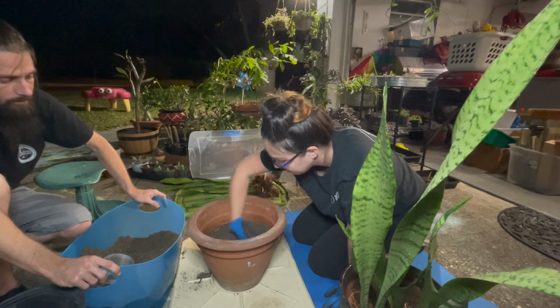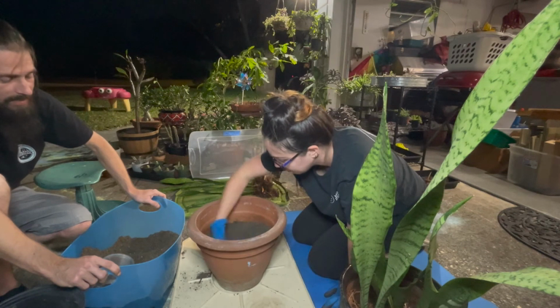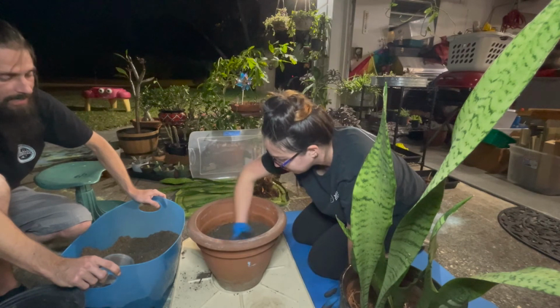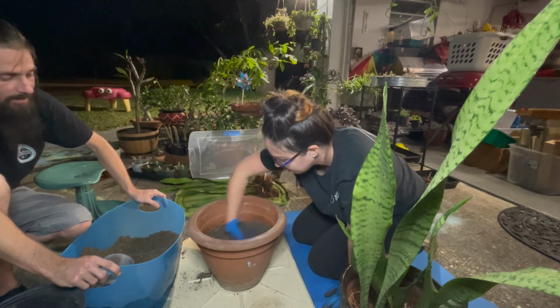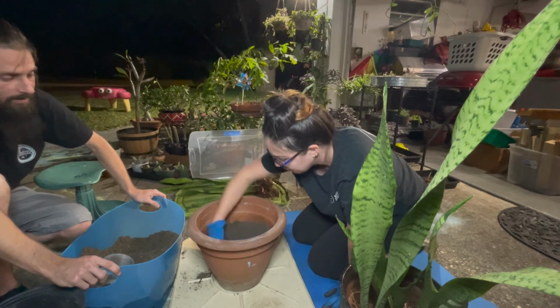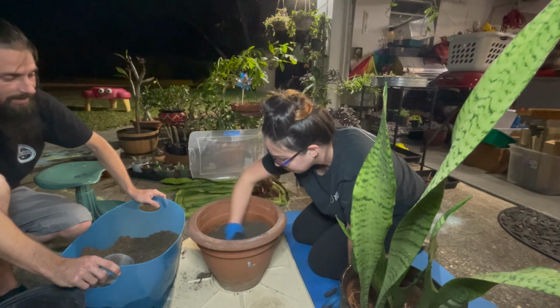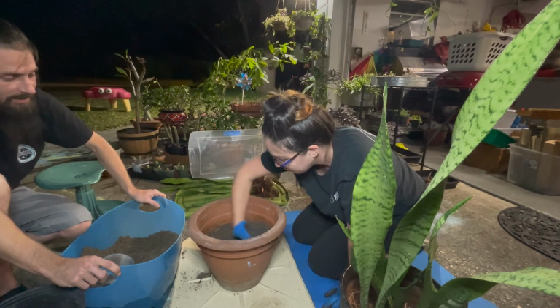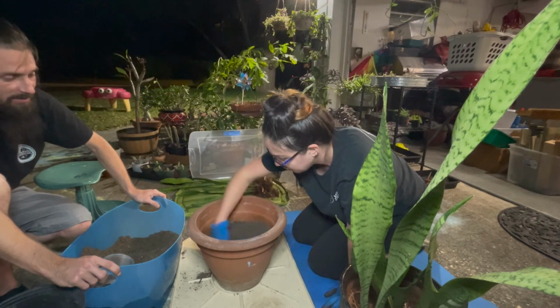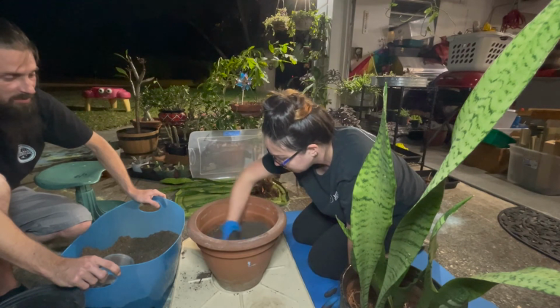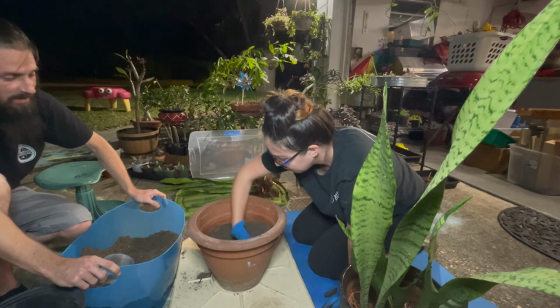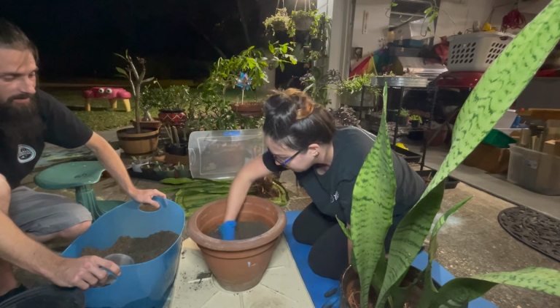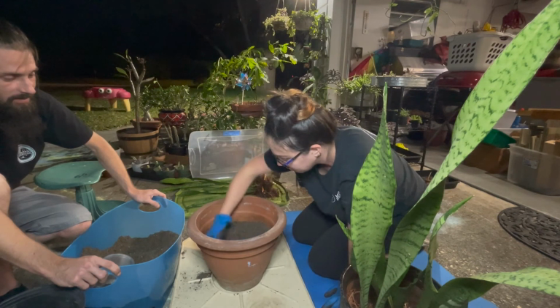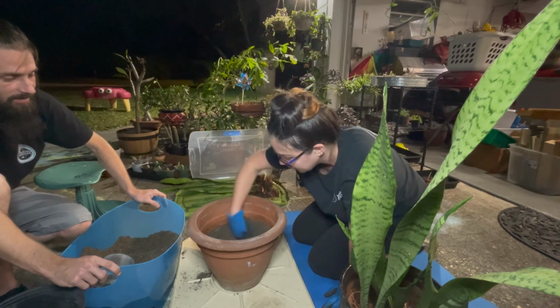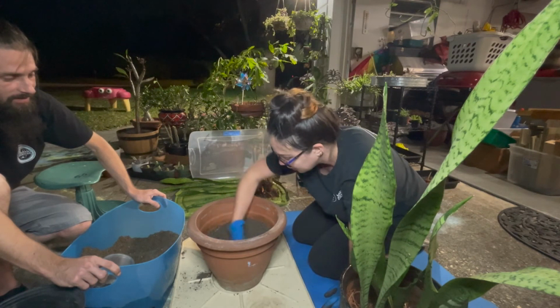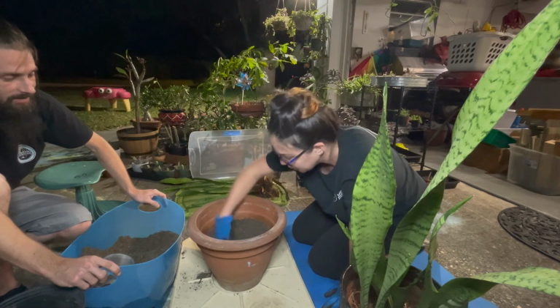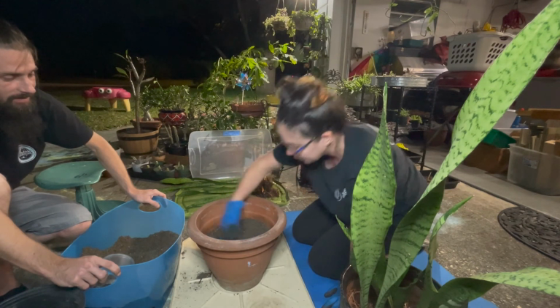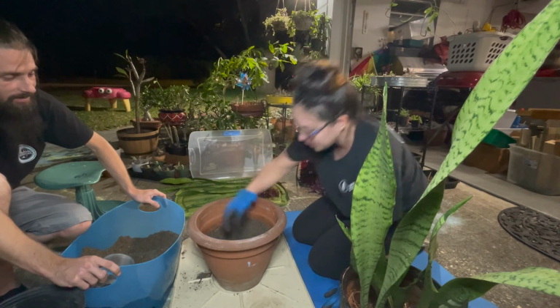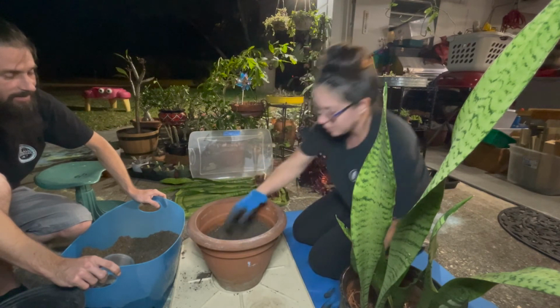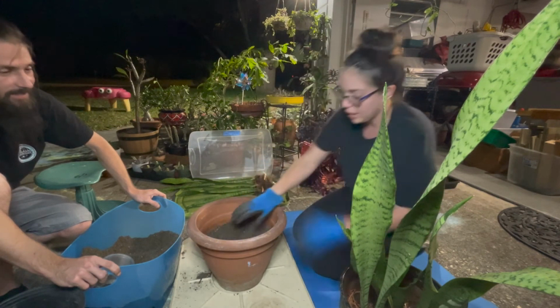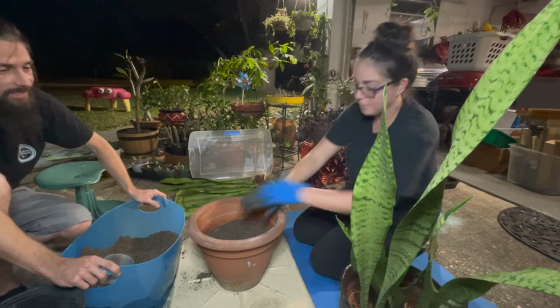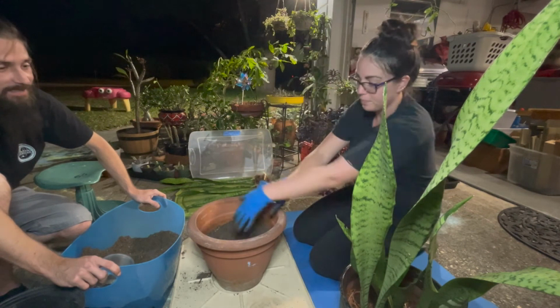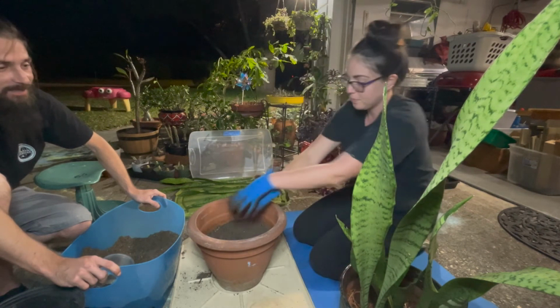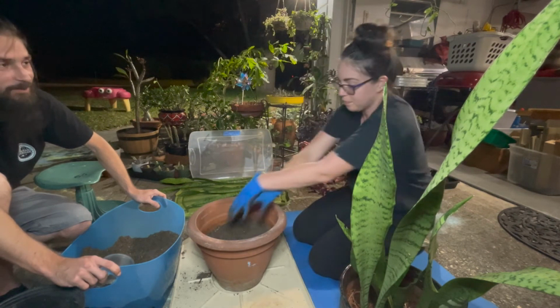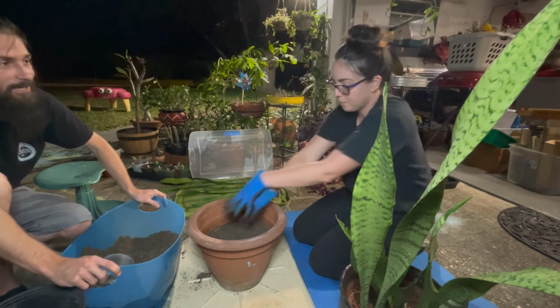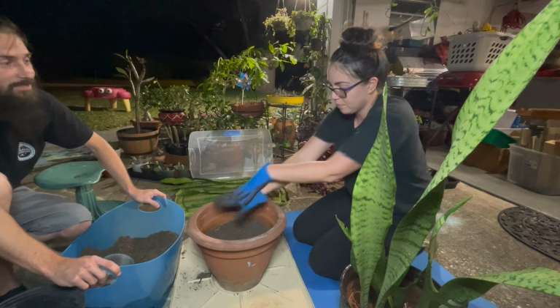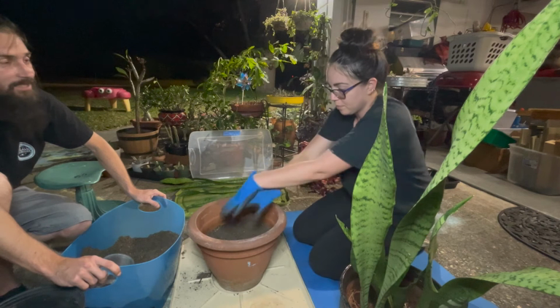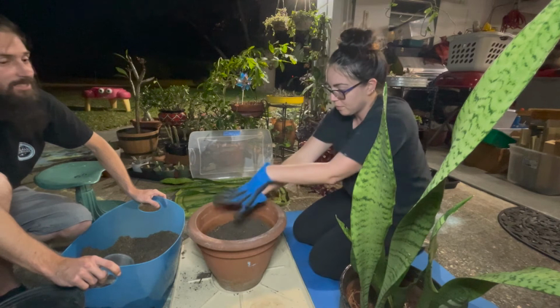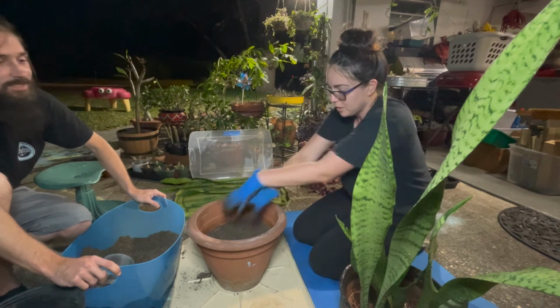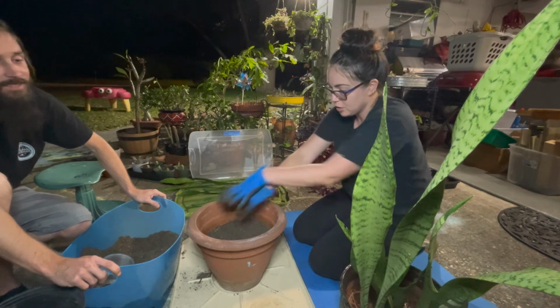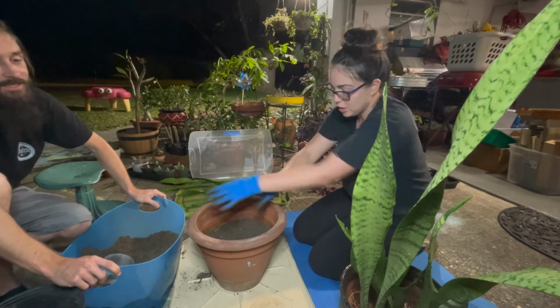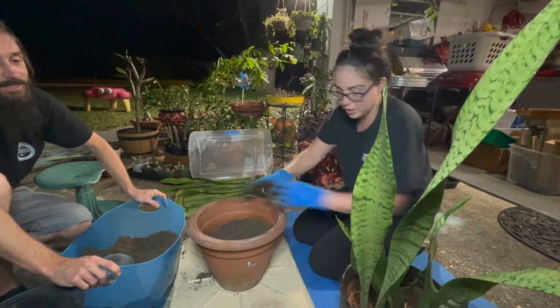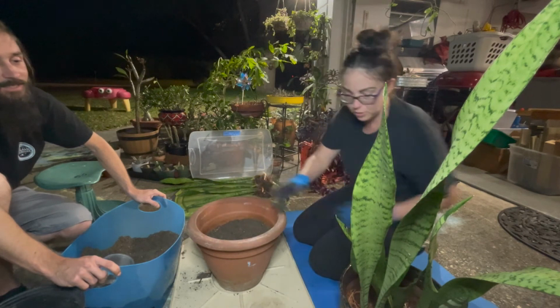Midnight gardening gets a little weird. It gets a little crazy.